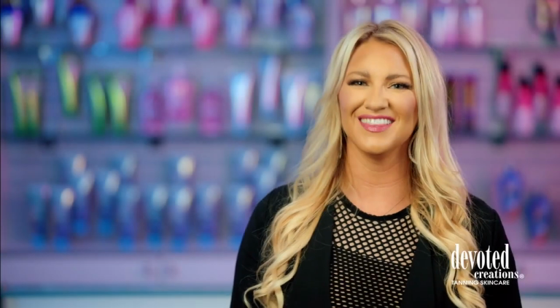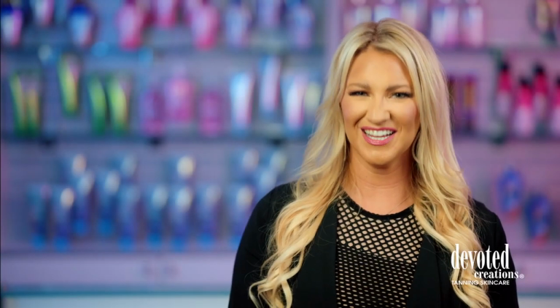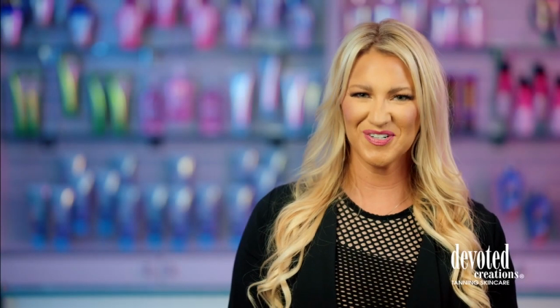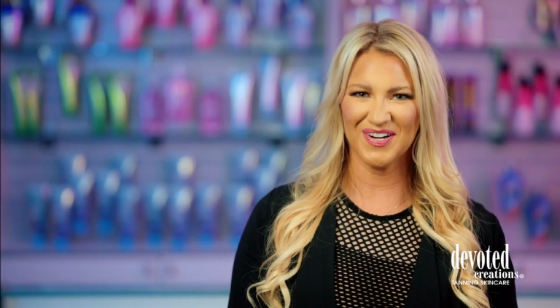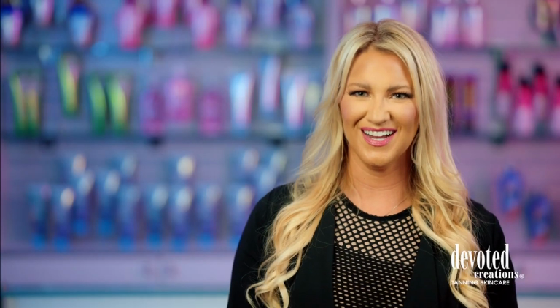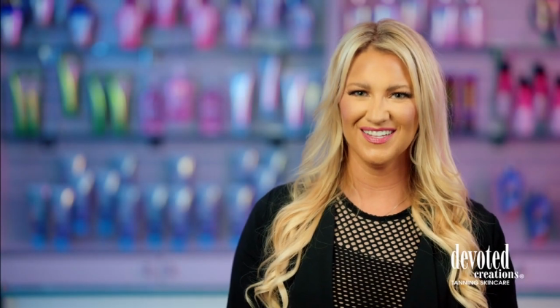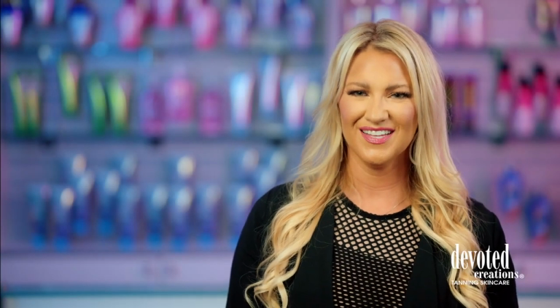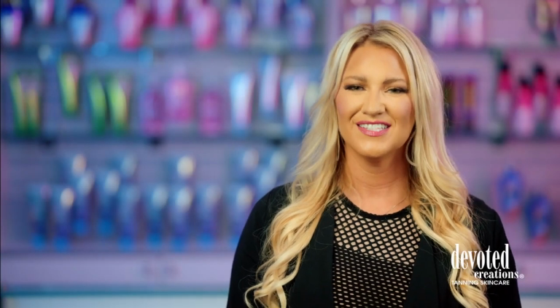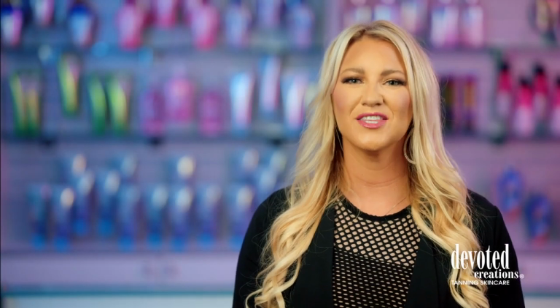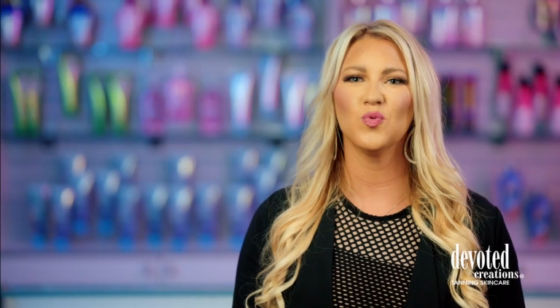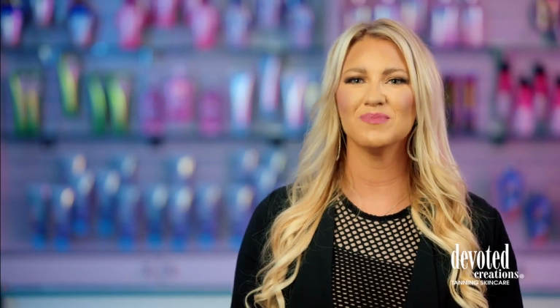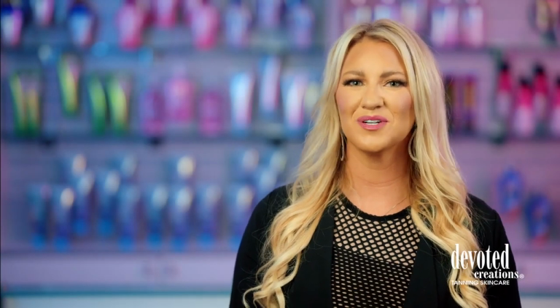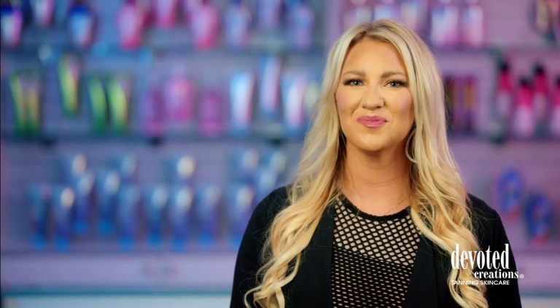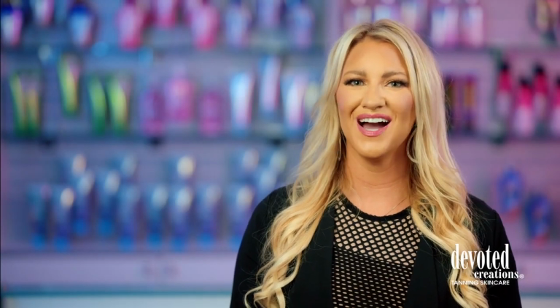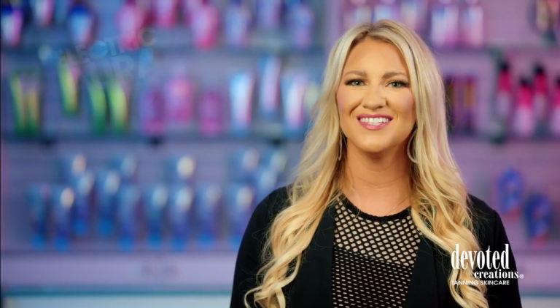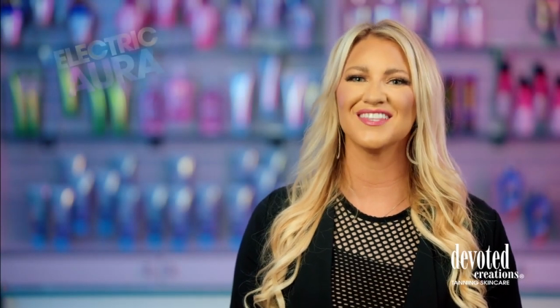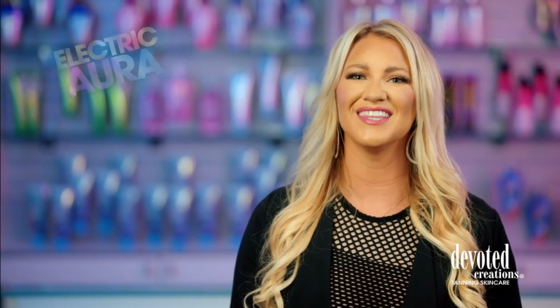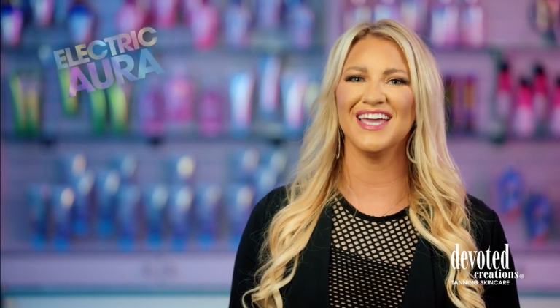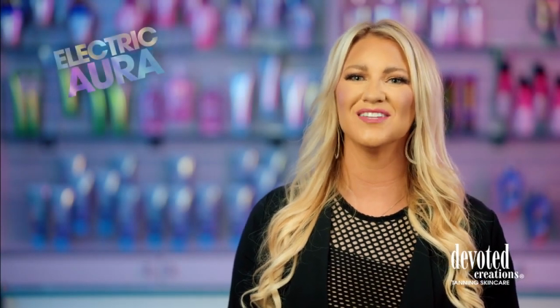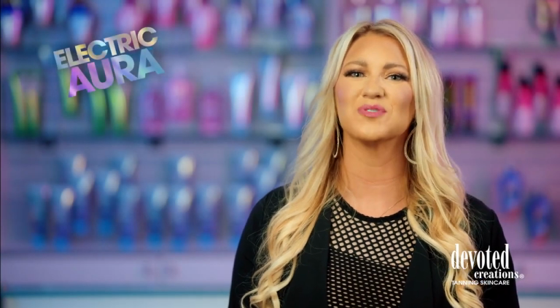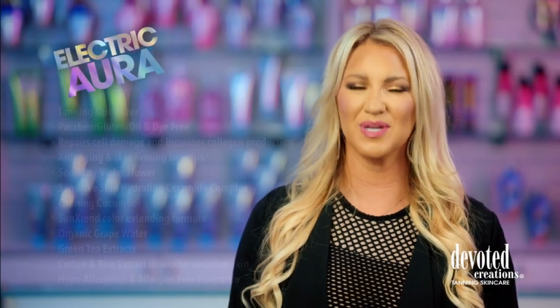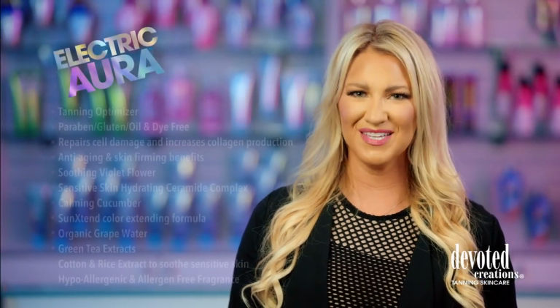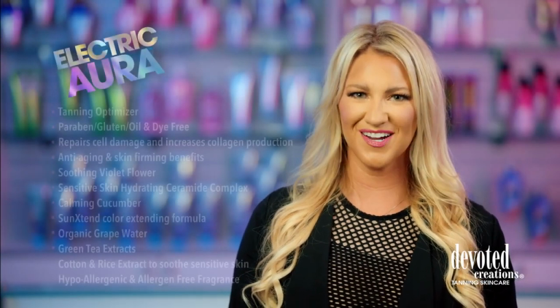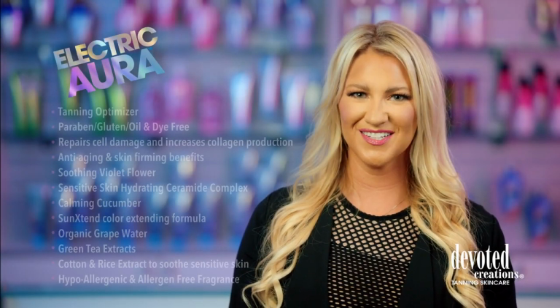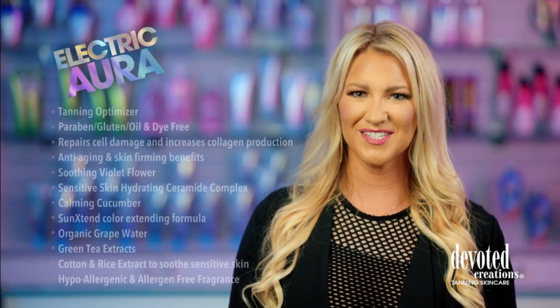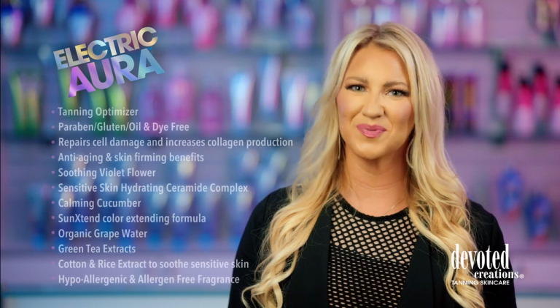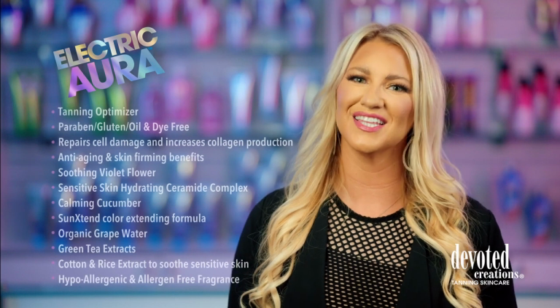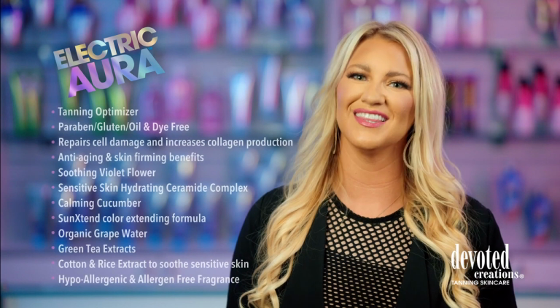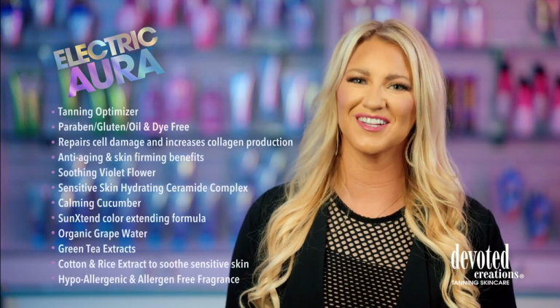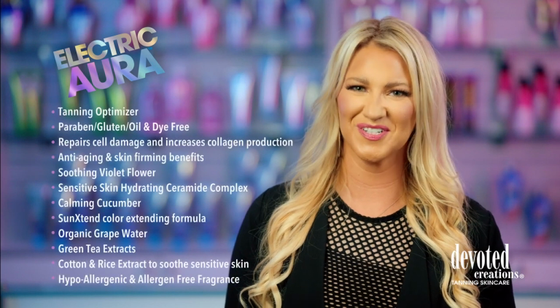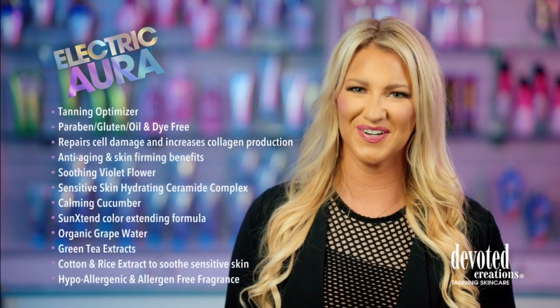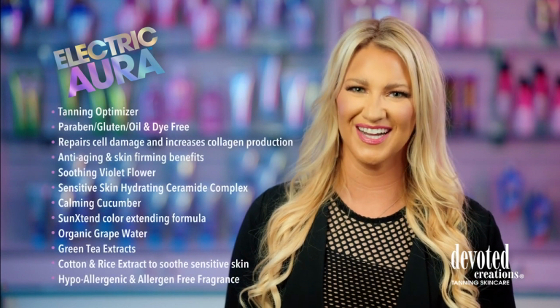Electric Aura. Take the whimsical ride to the land of dreamy darkness with Electric Aura.